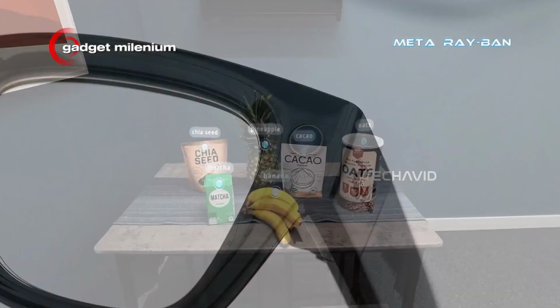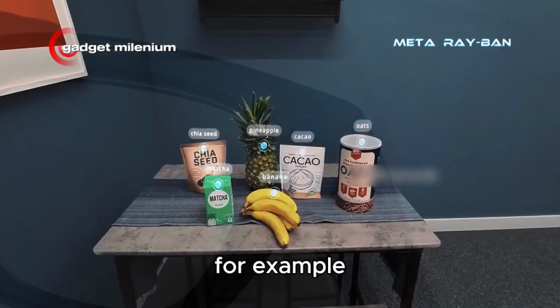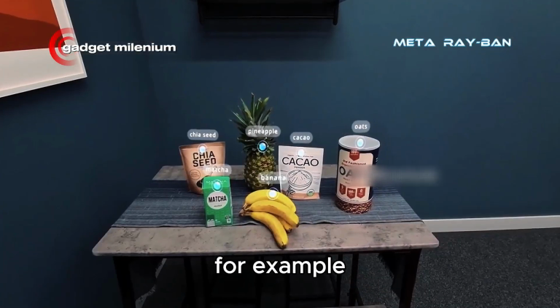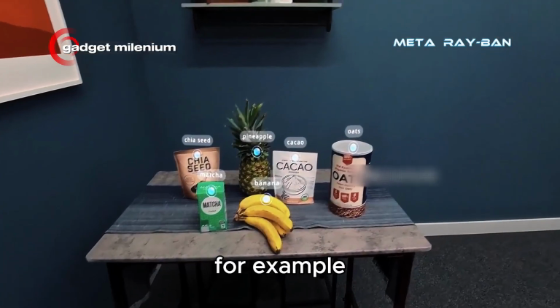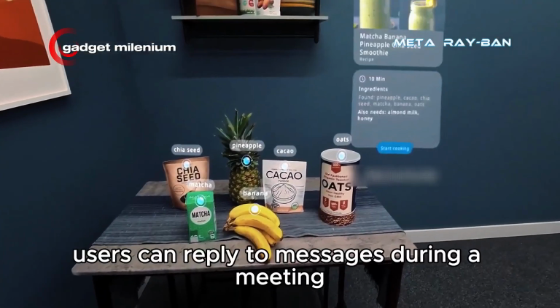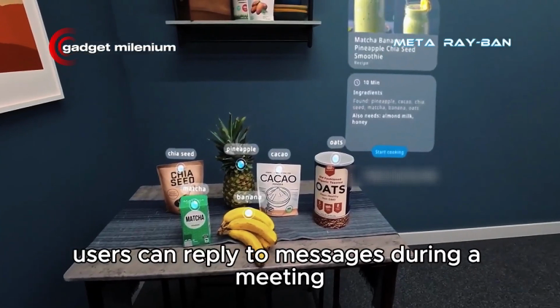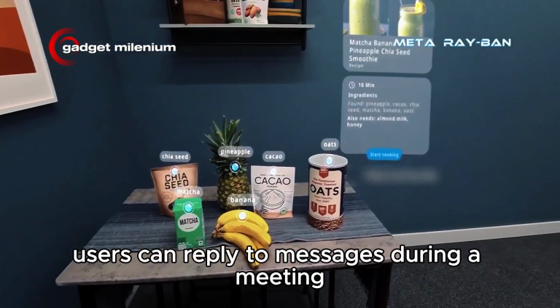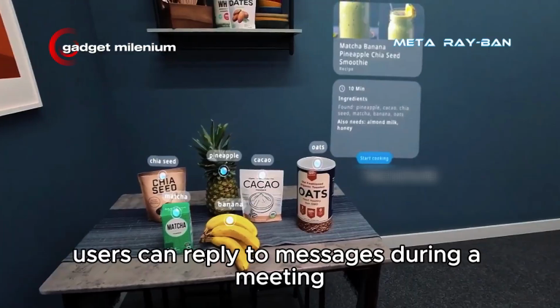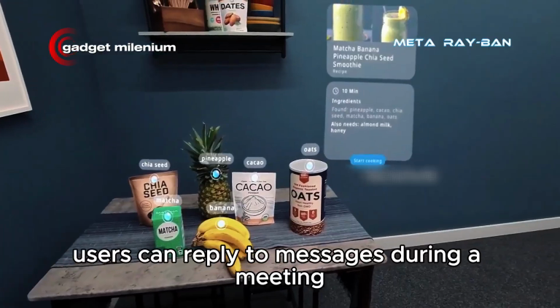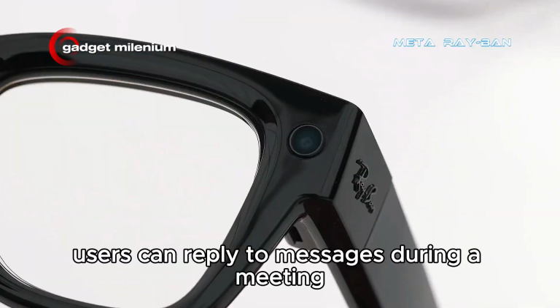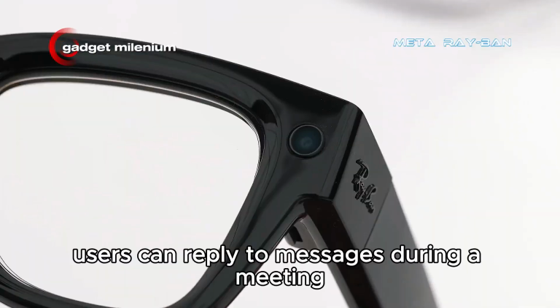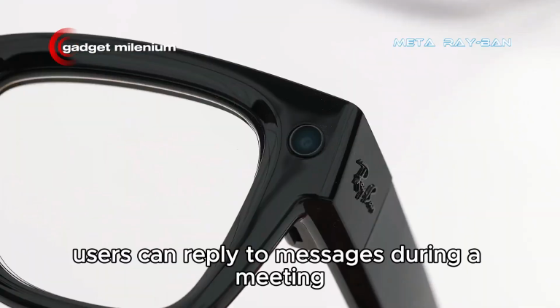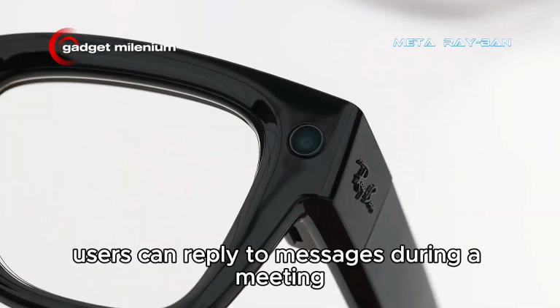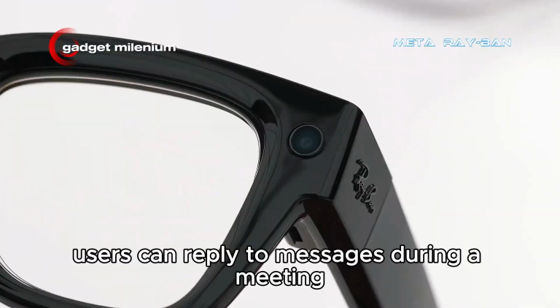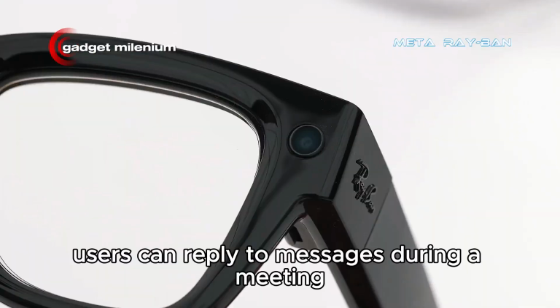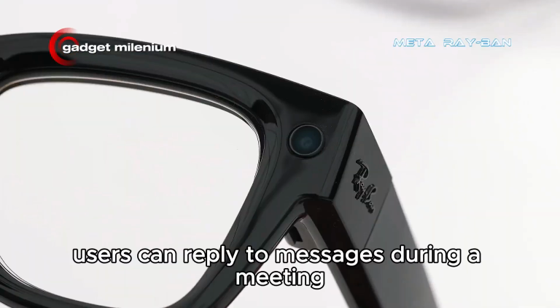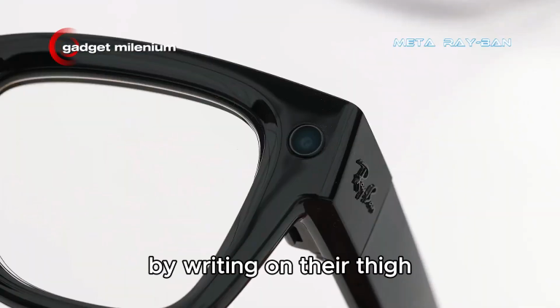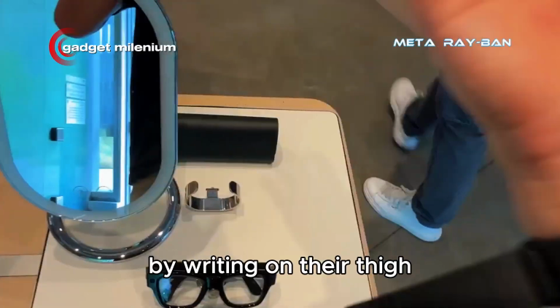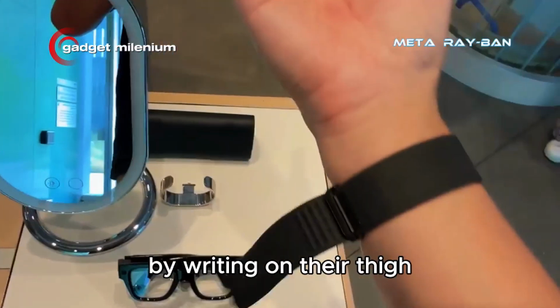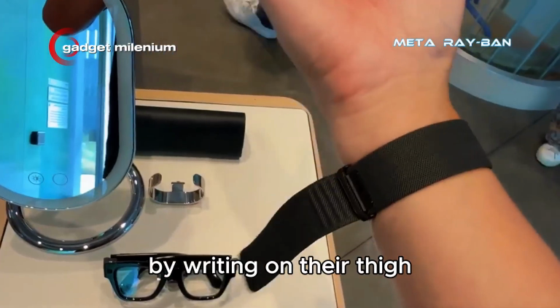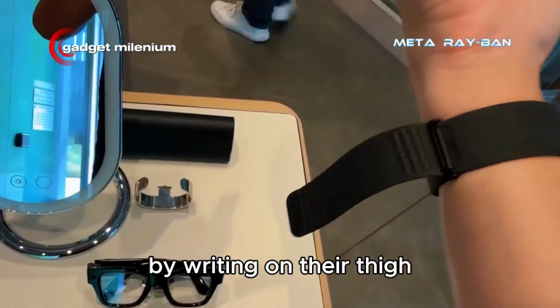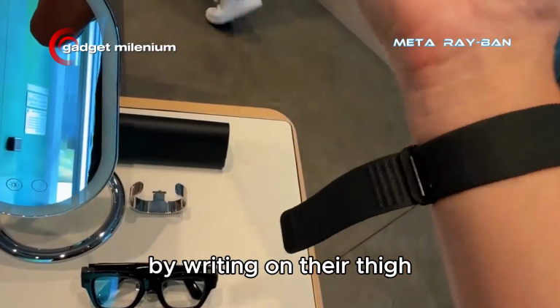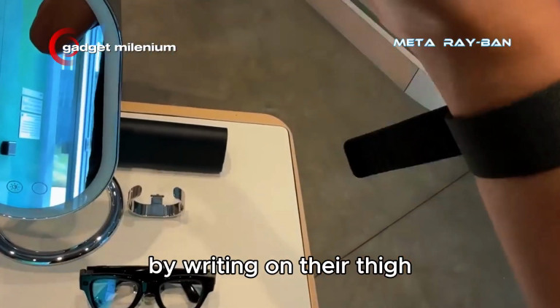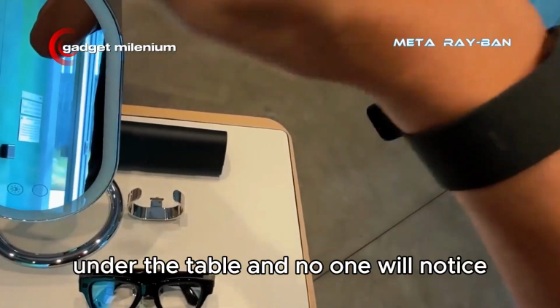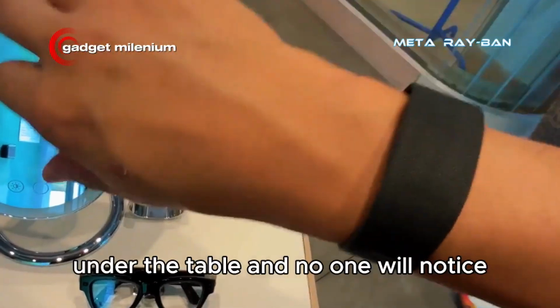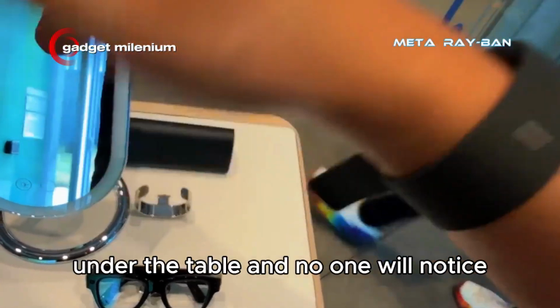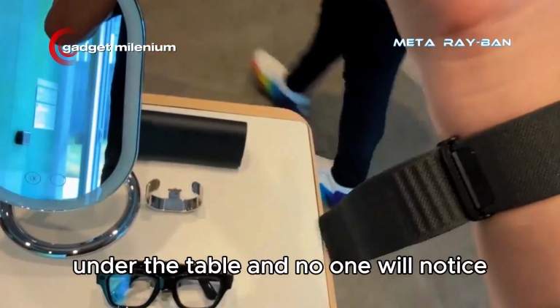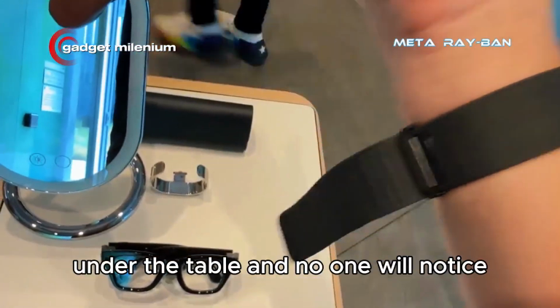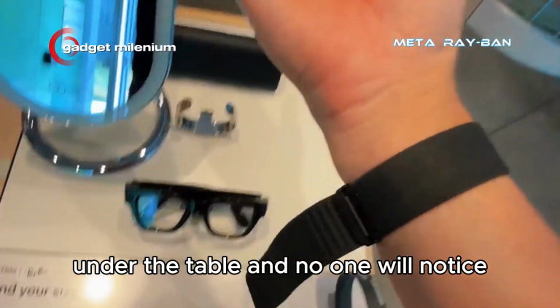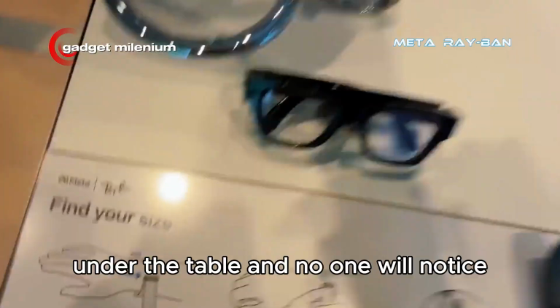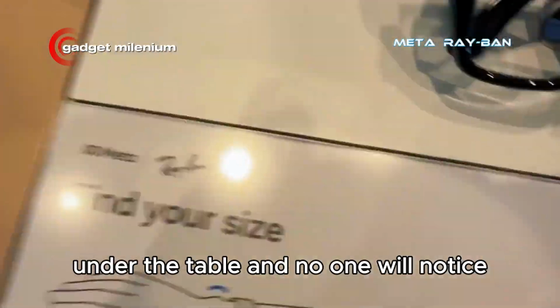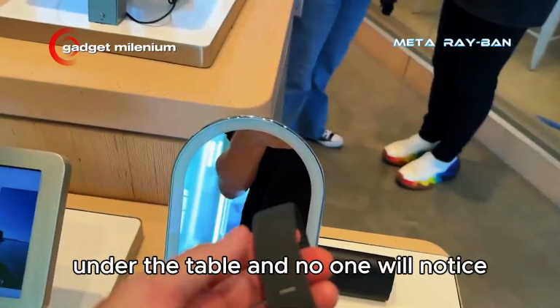For example, users can reply to messages during a meeting by writing on their thigh under the table, and no one will notice.